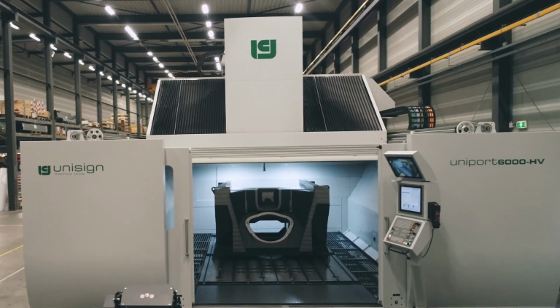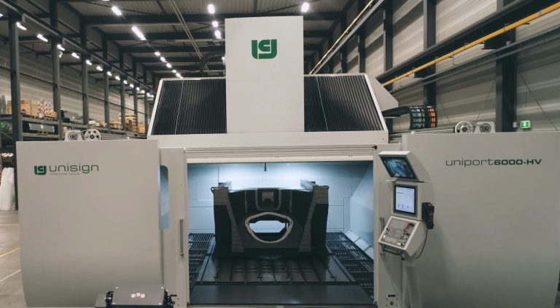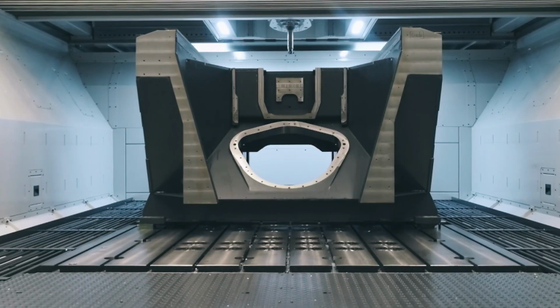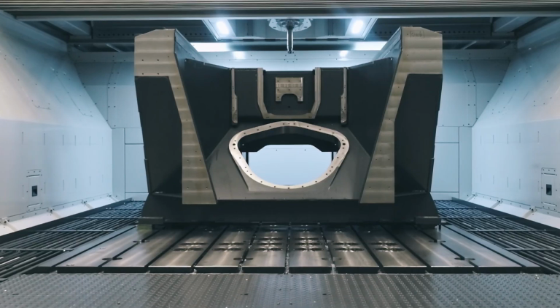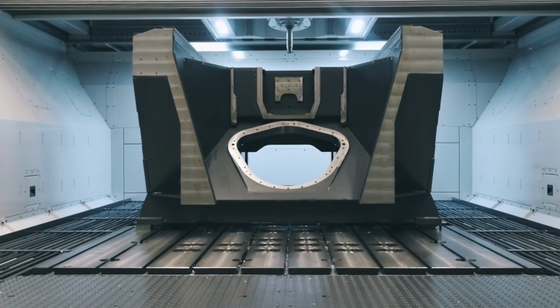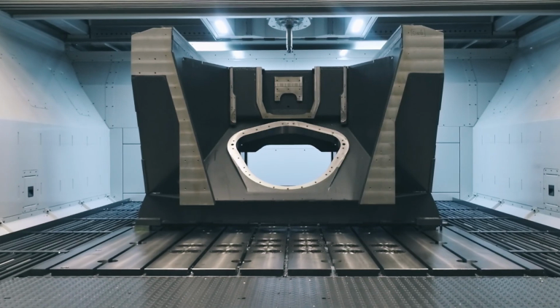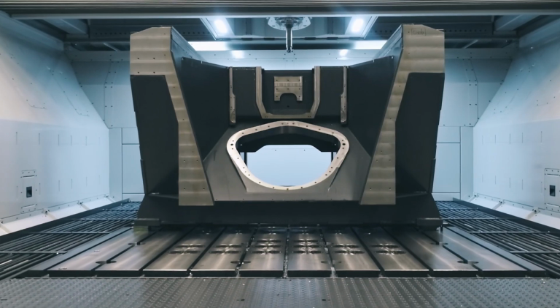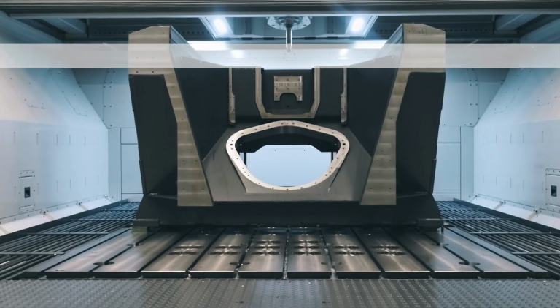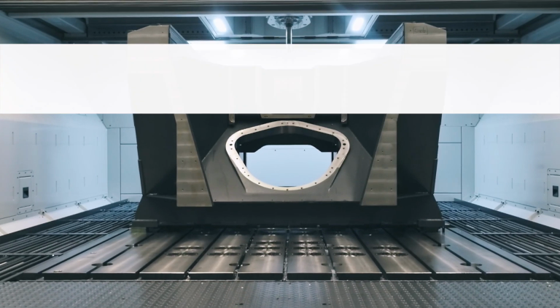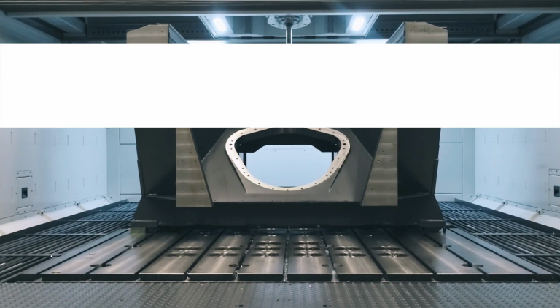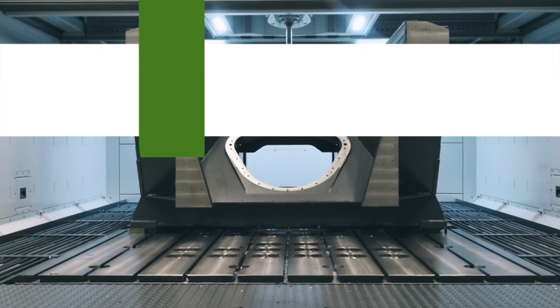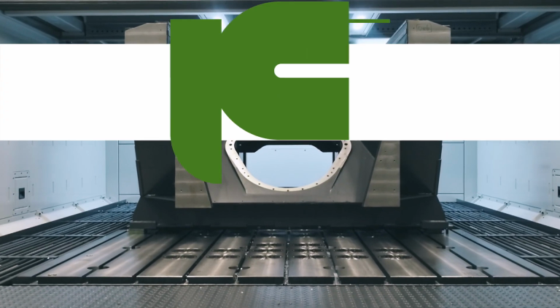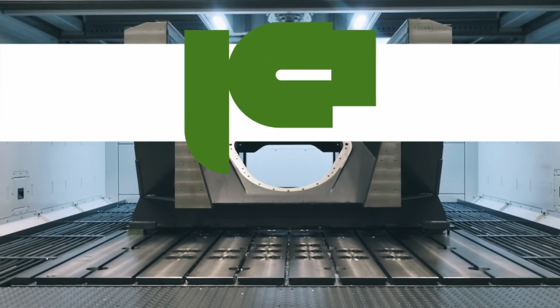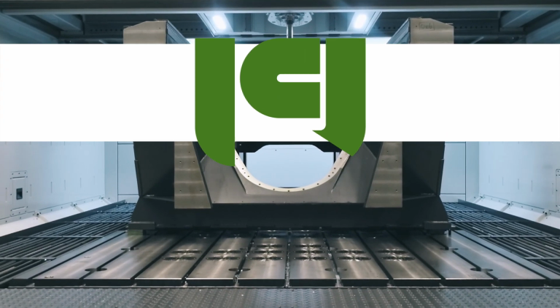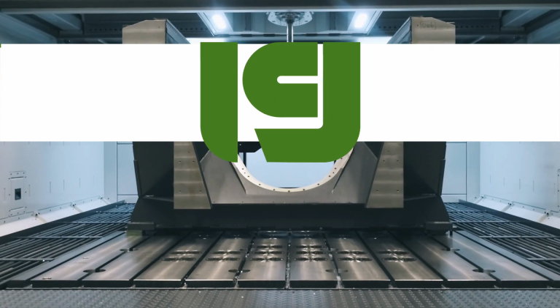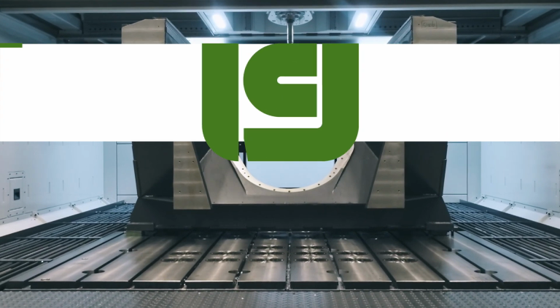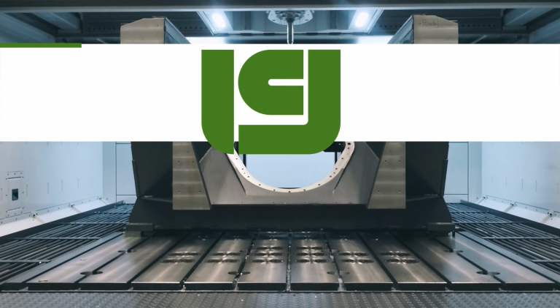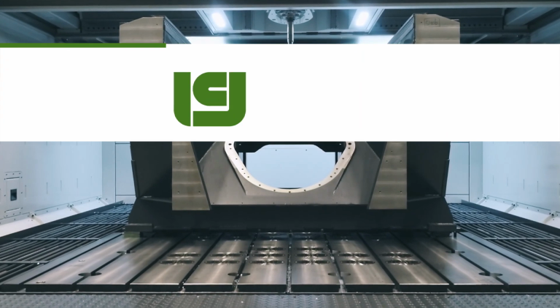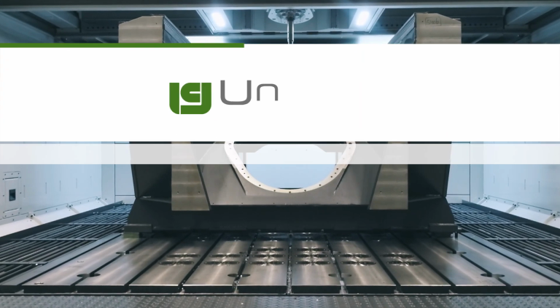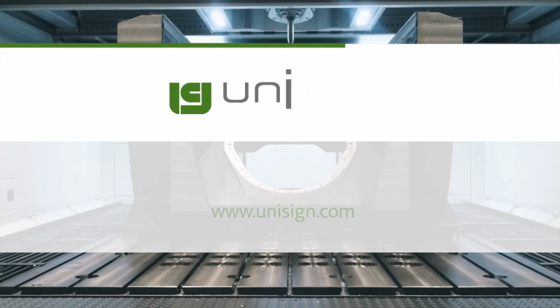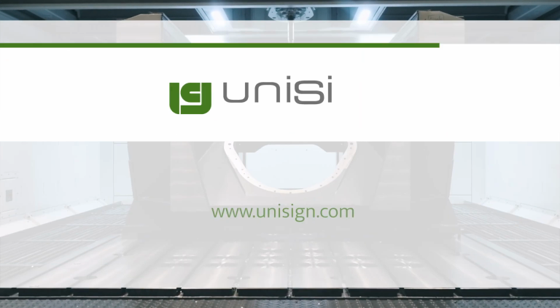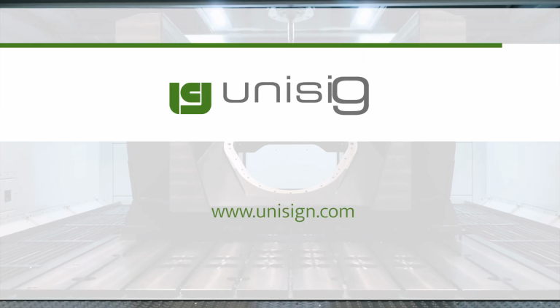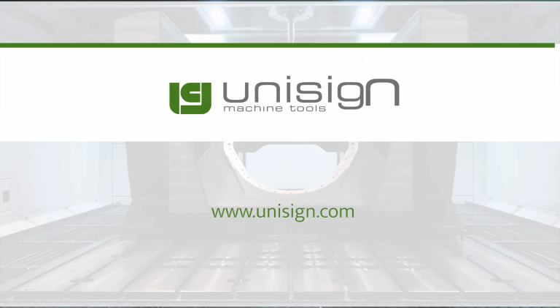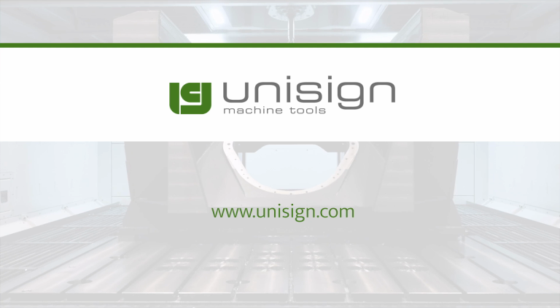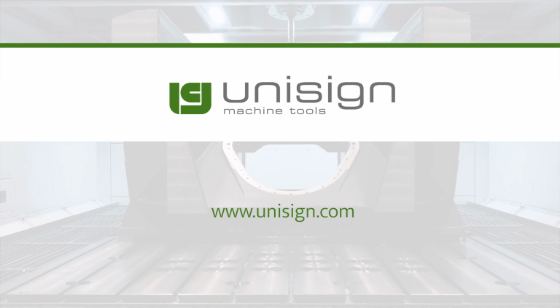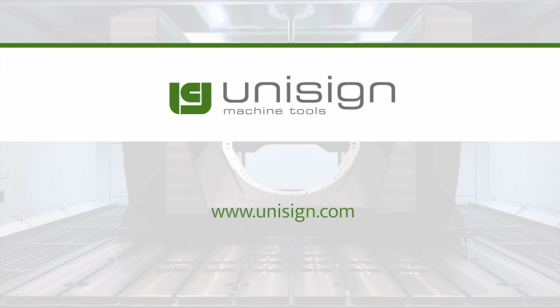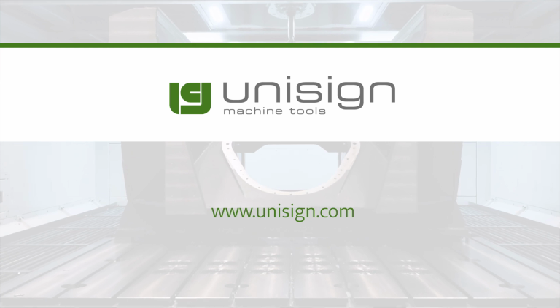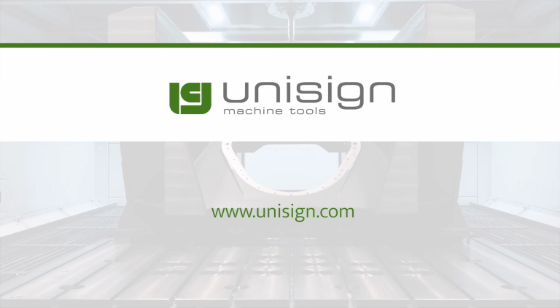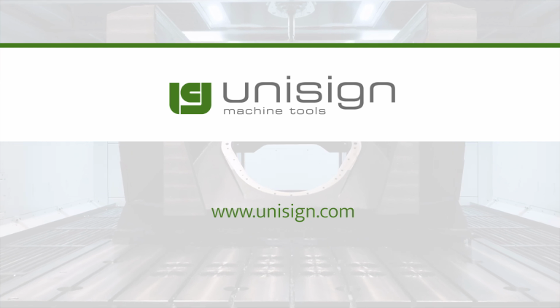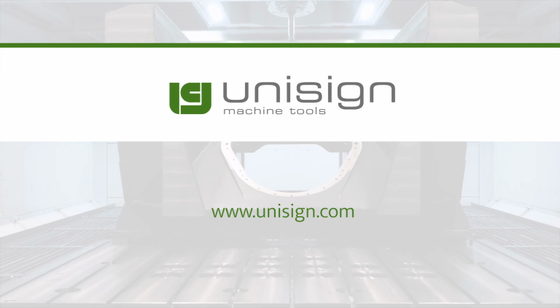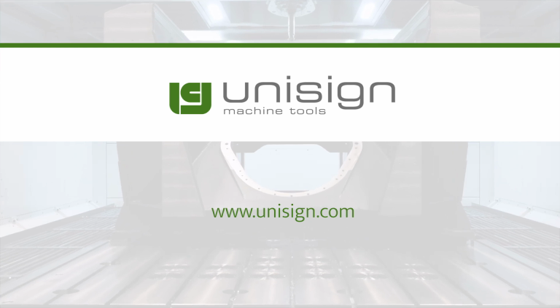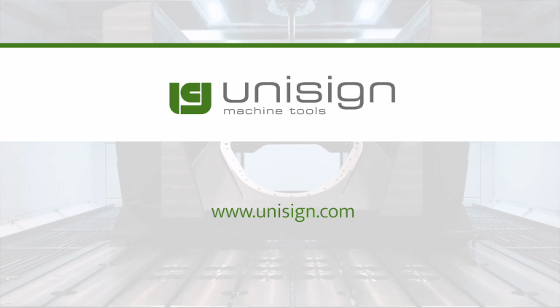Would you like to know more? Contact us today or take a look at our website, unisign.com.